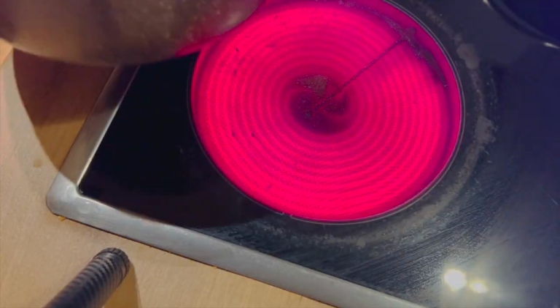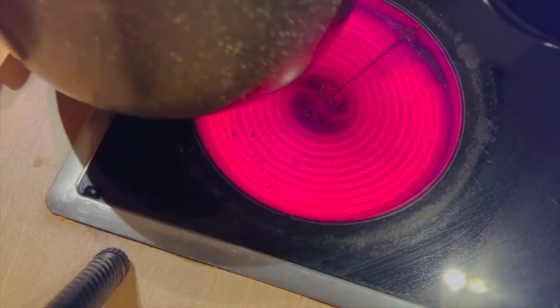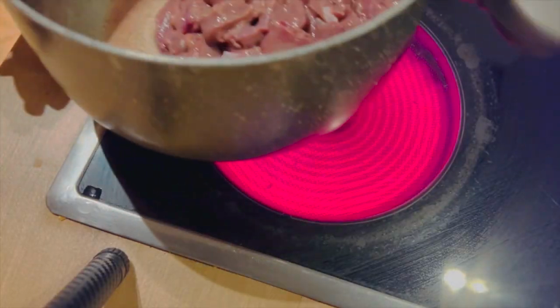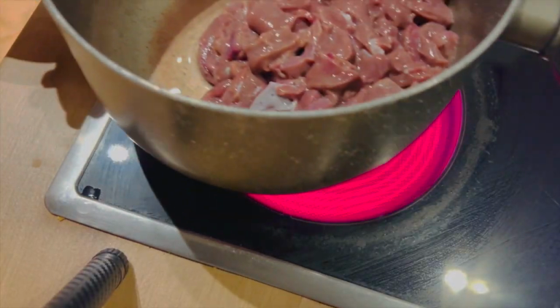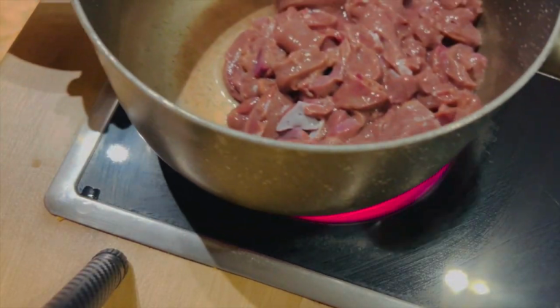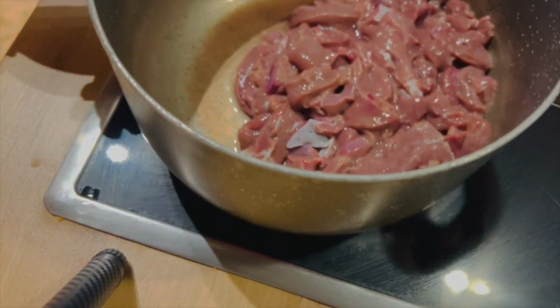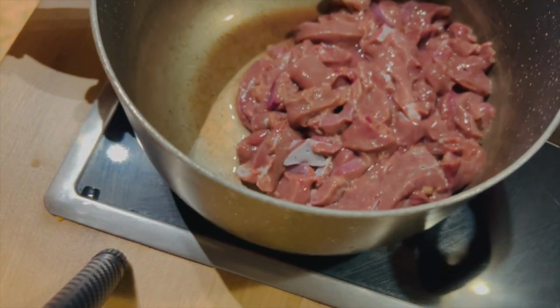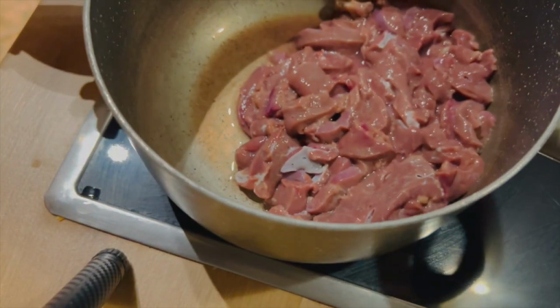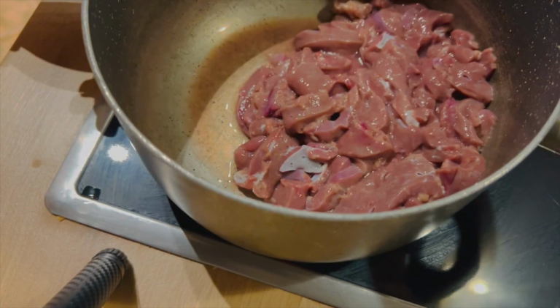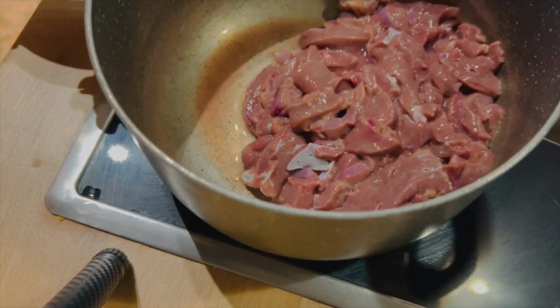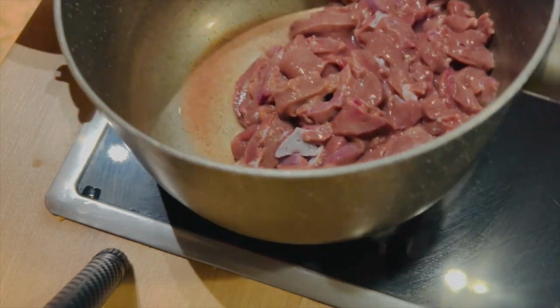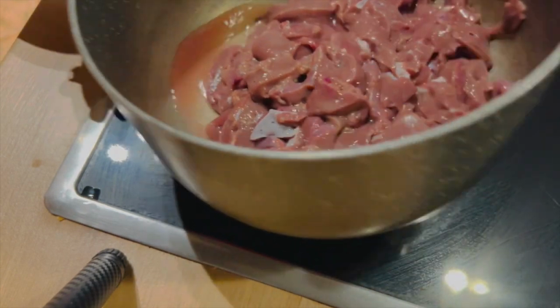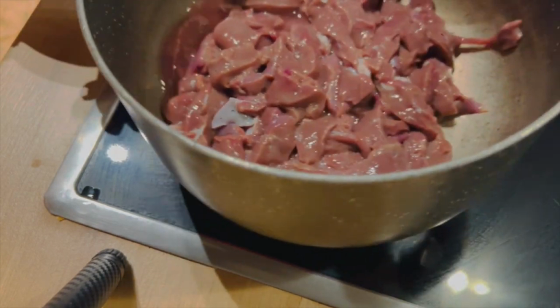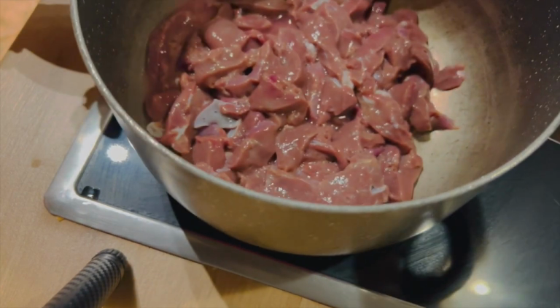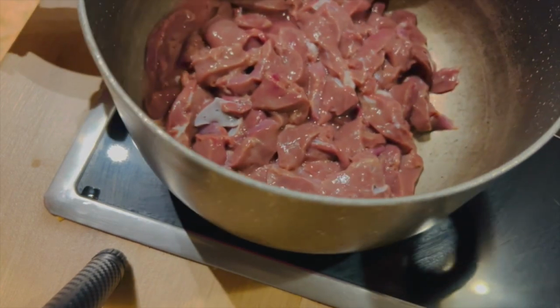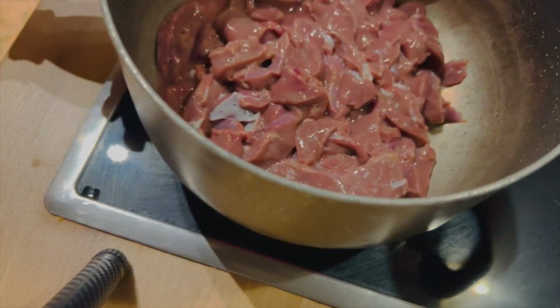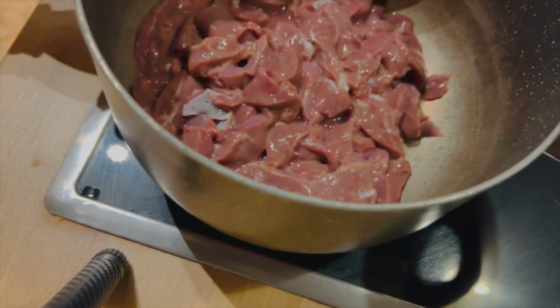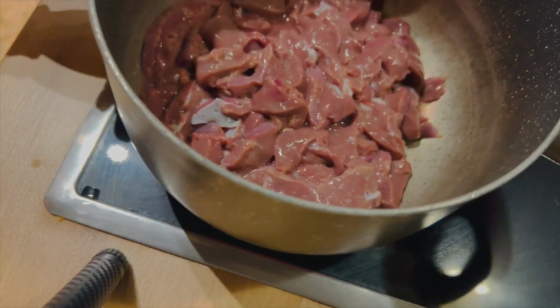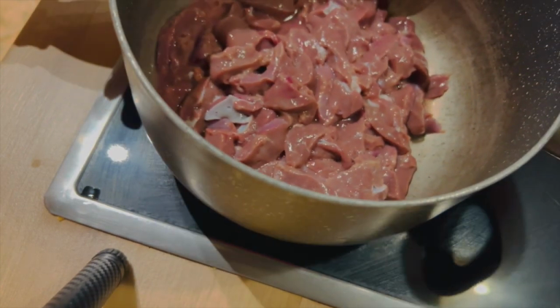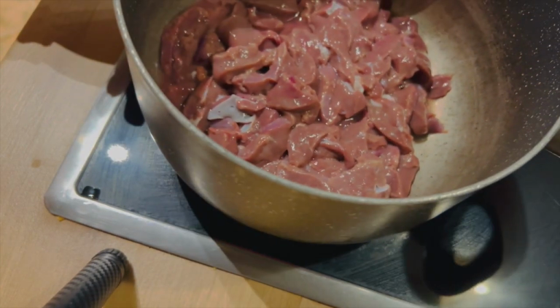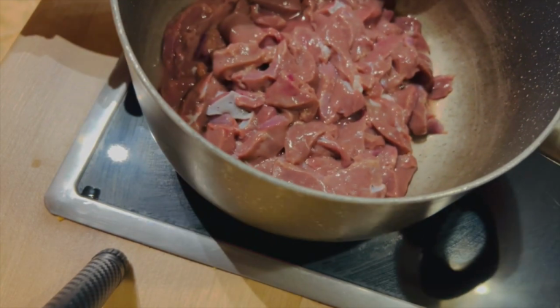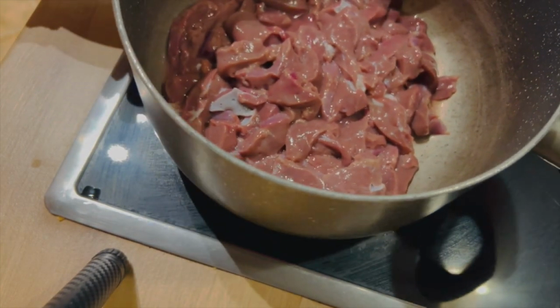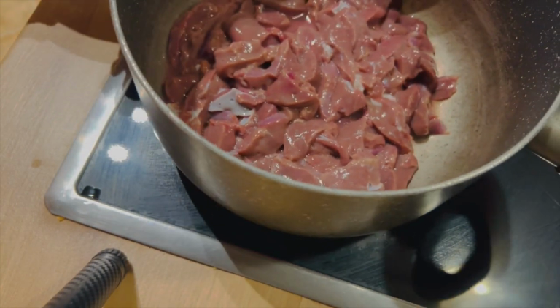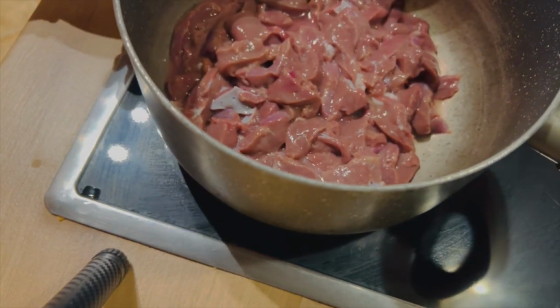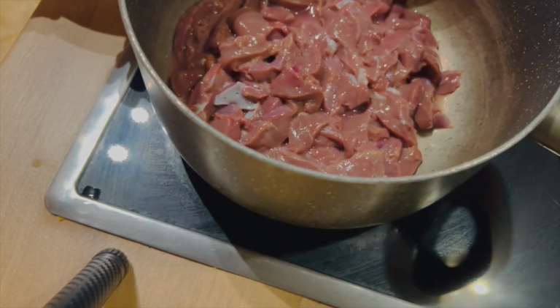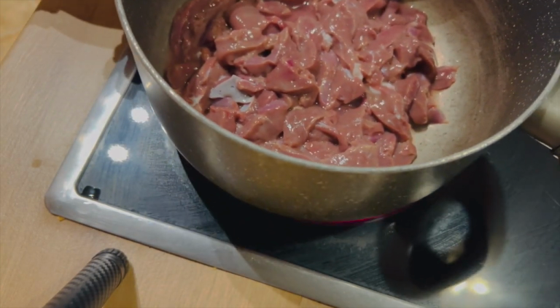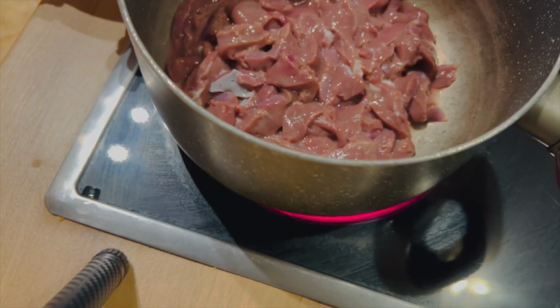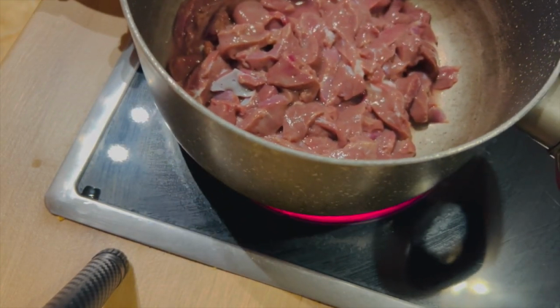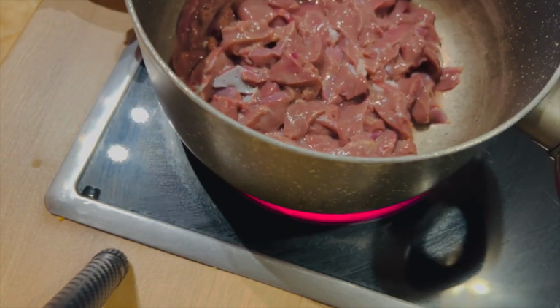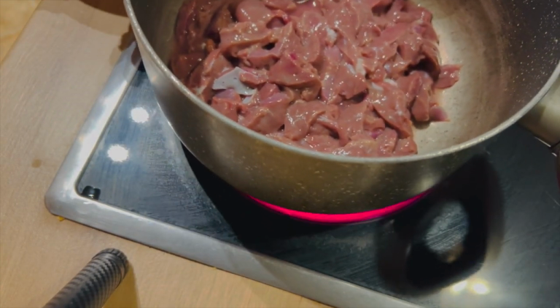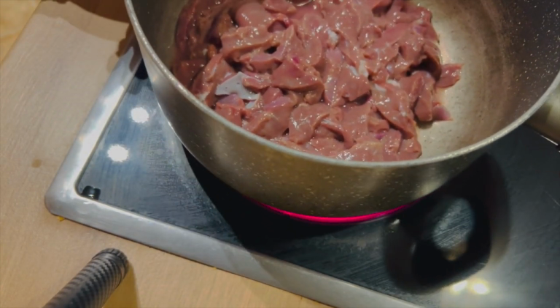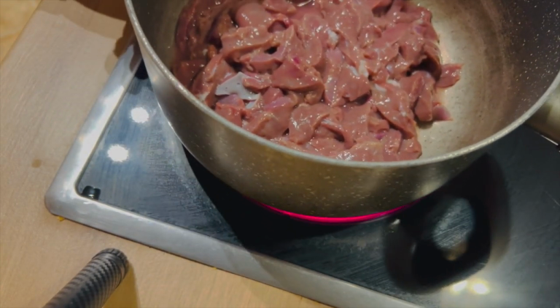It's been about 20 minutes. We rinsed the liver and it's time to cook it.